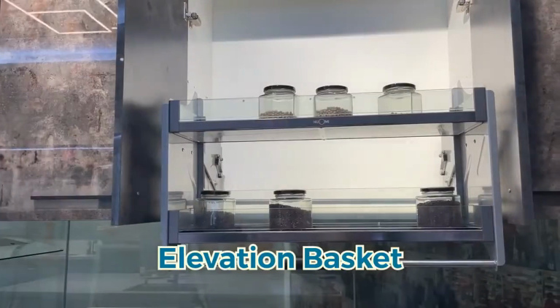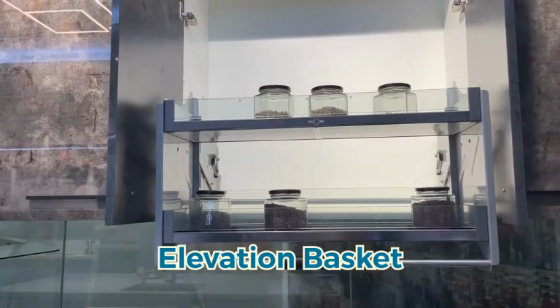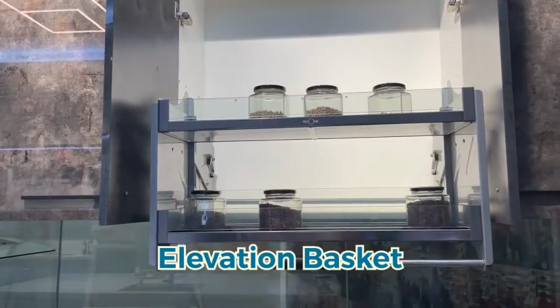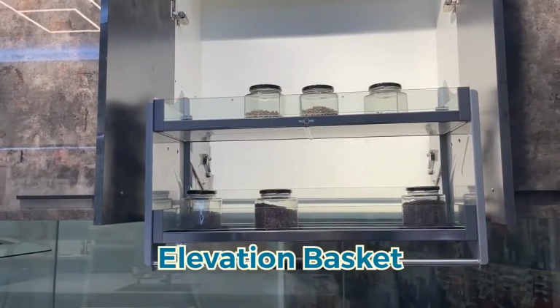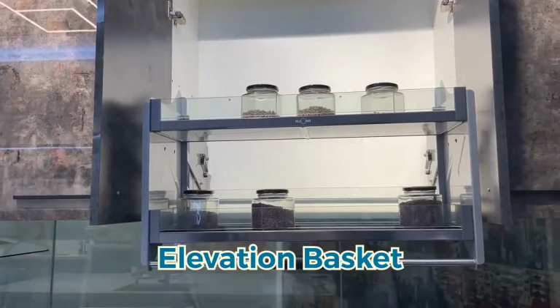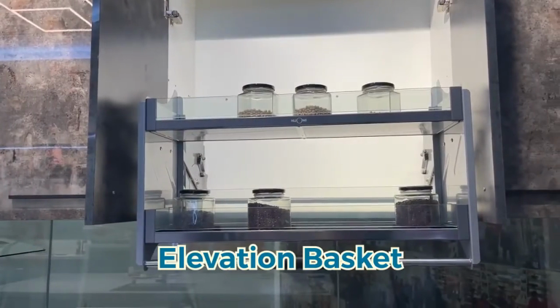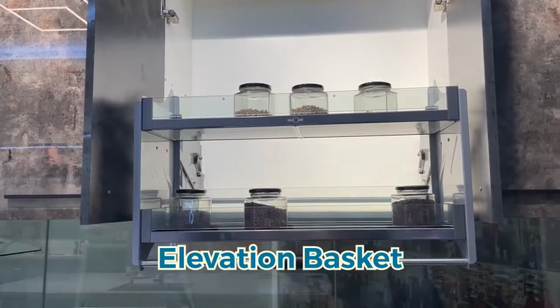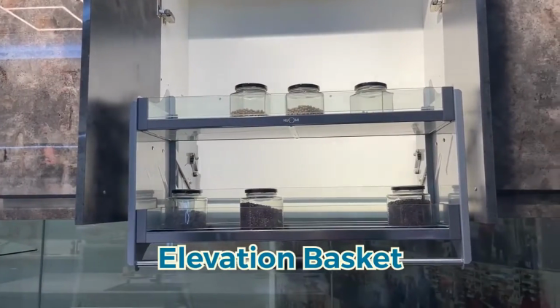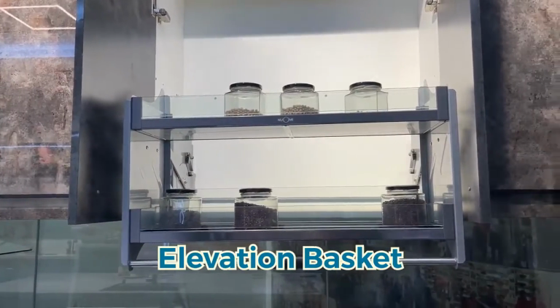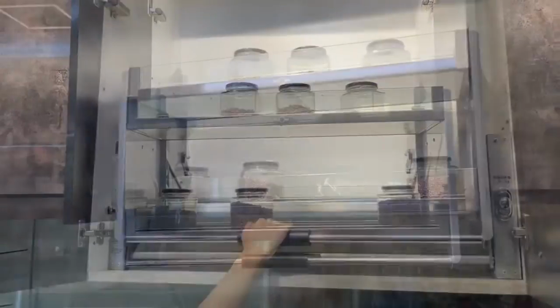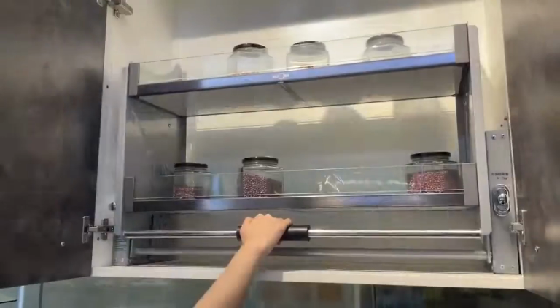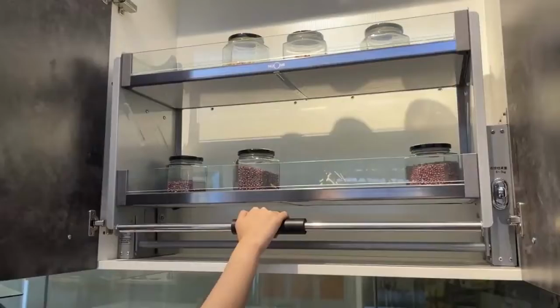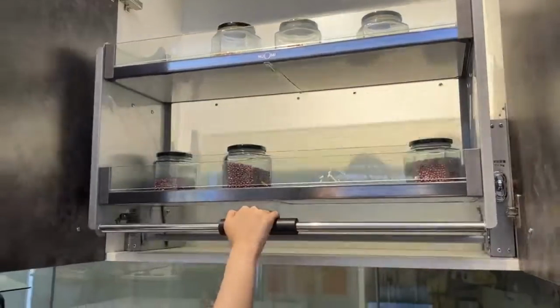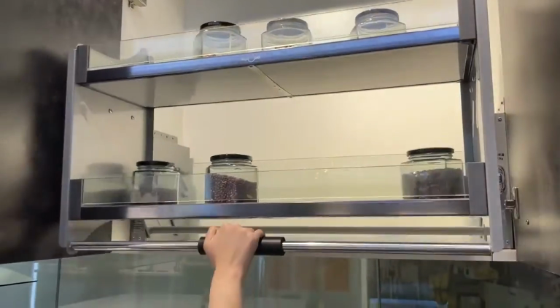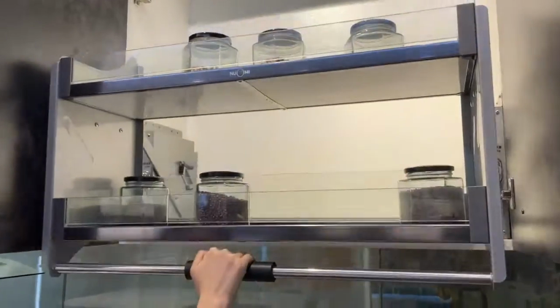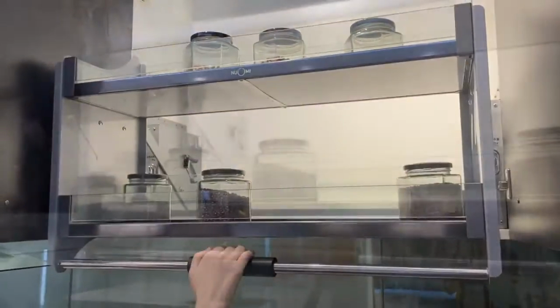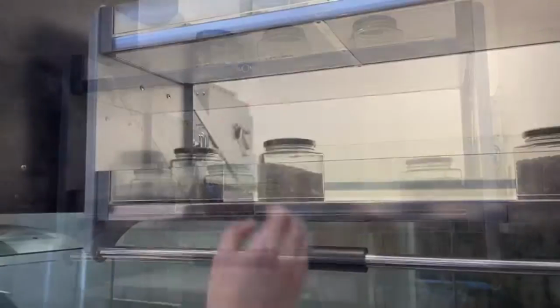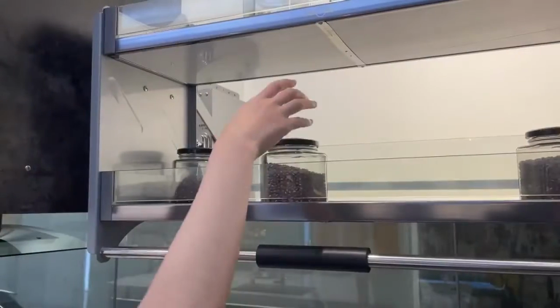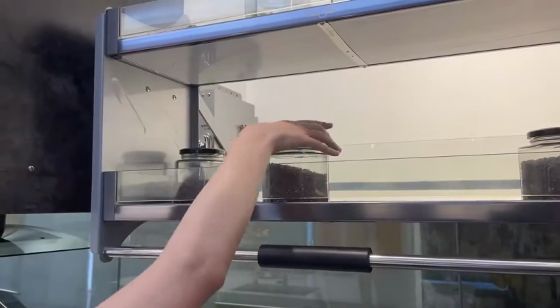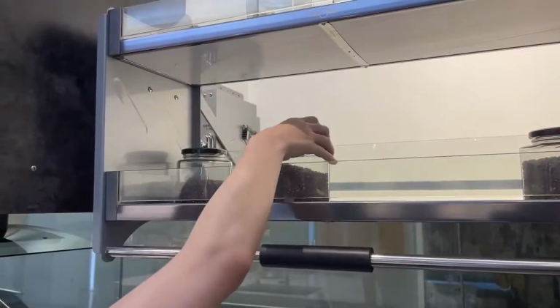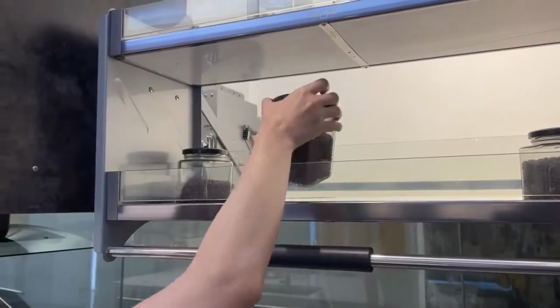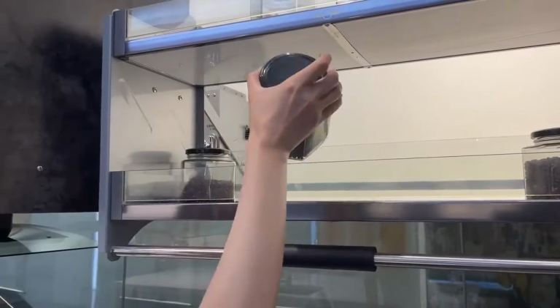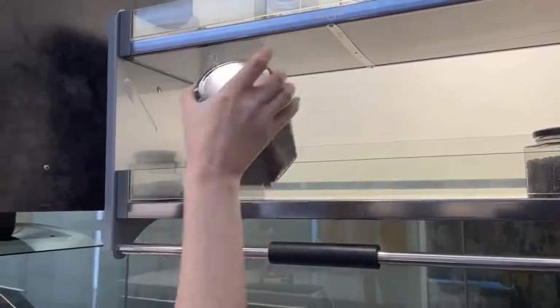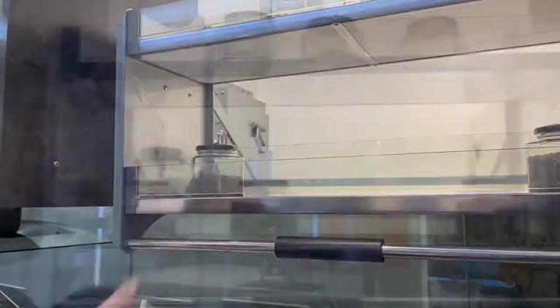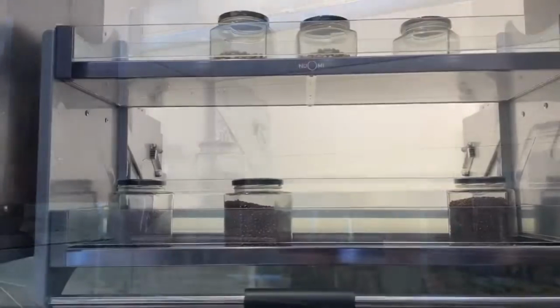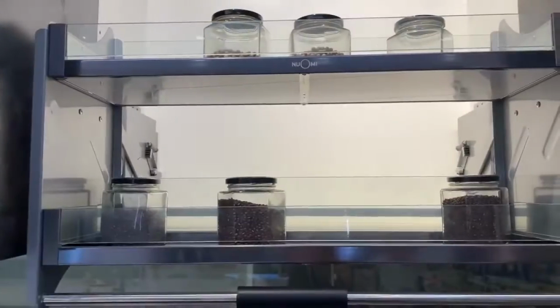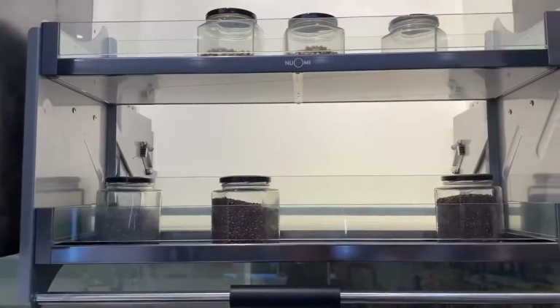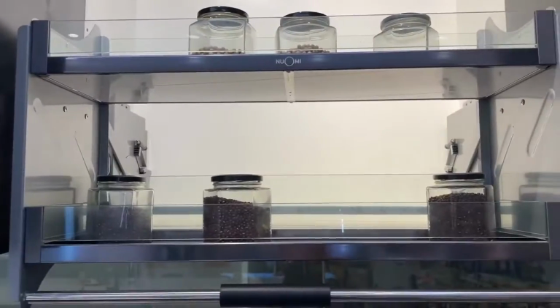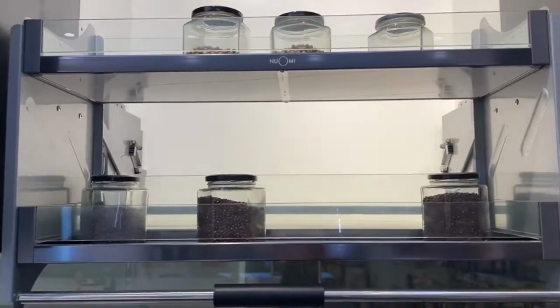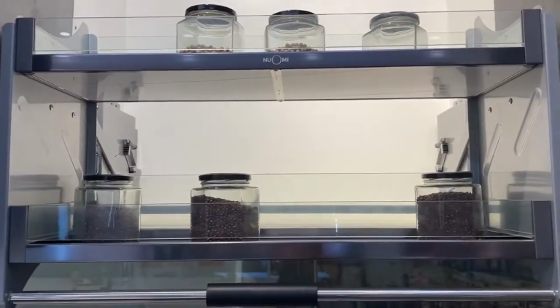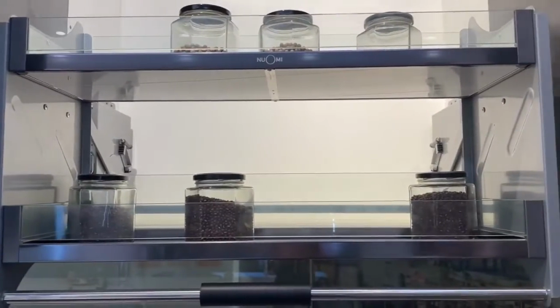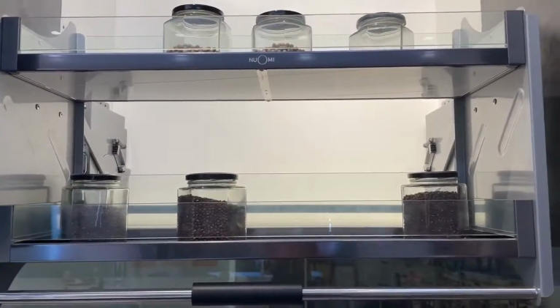The second recommendation is the elevation basket. You don't have to use a chair or a ladder to get what you want from the wall cabinets anymore.